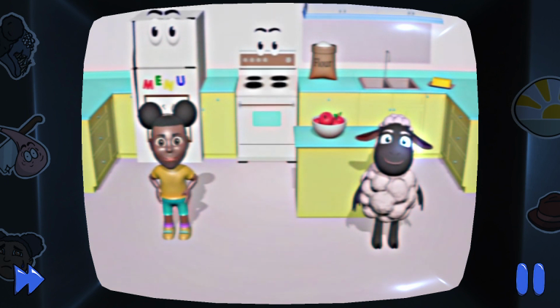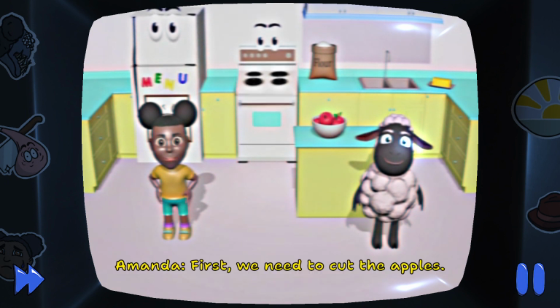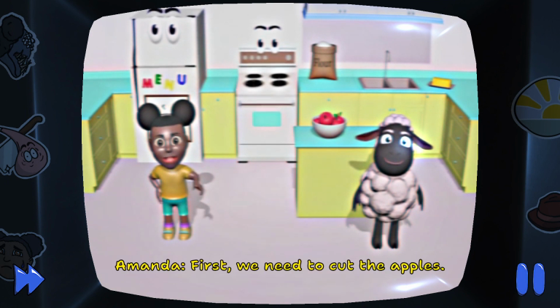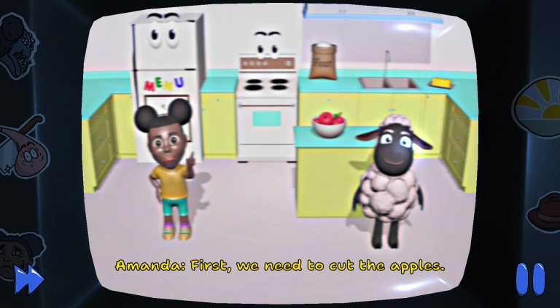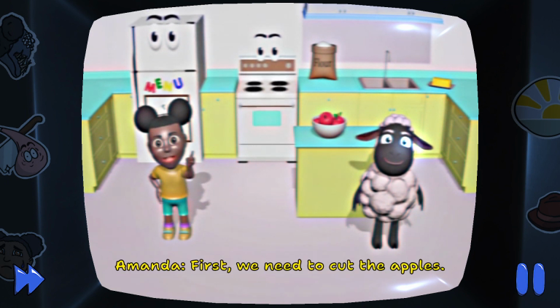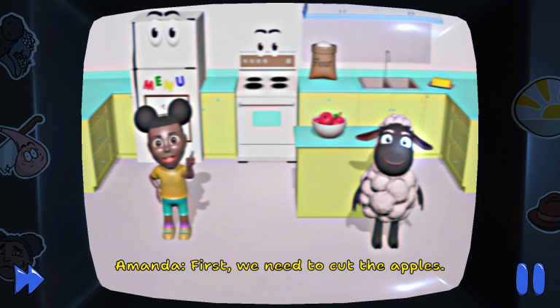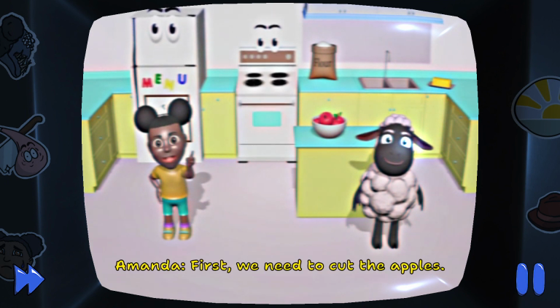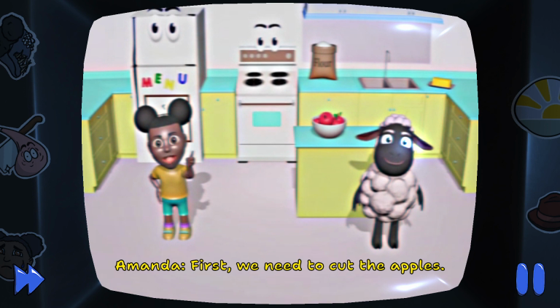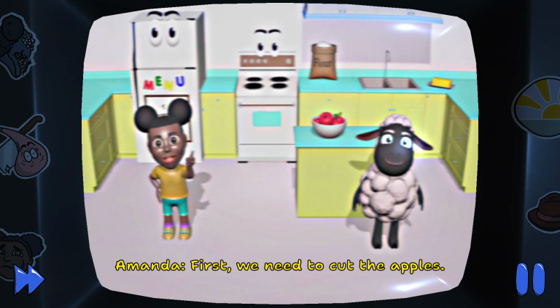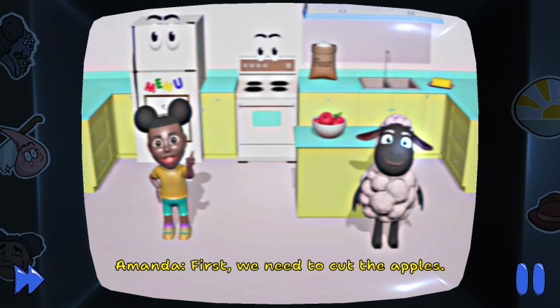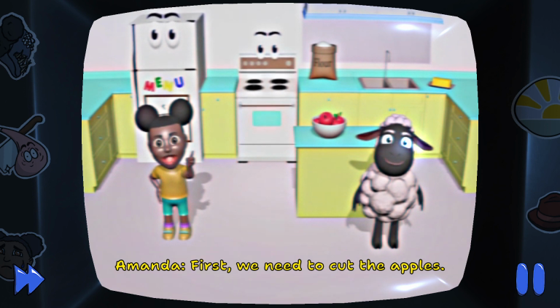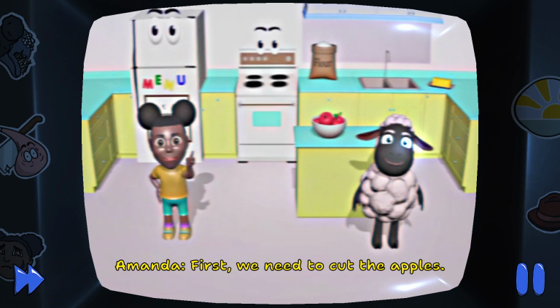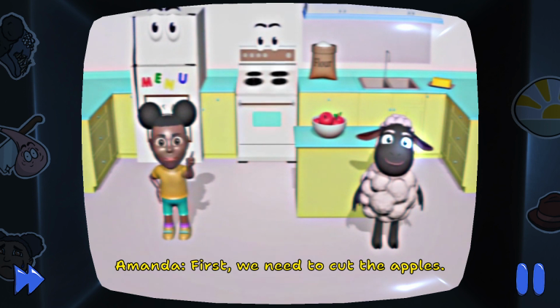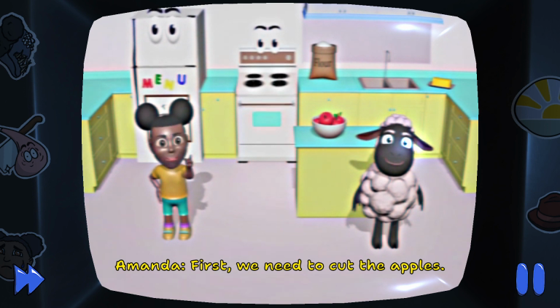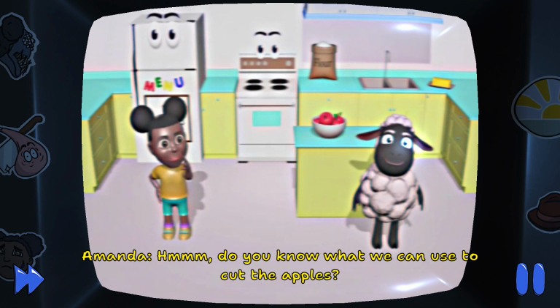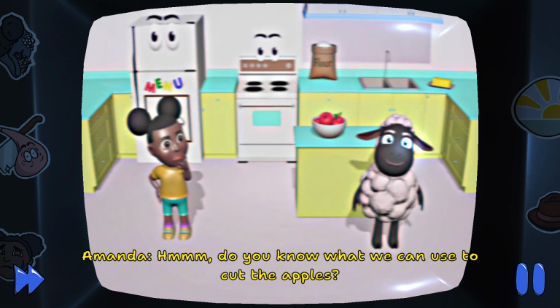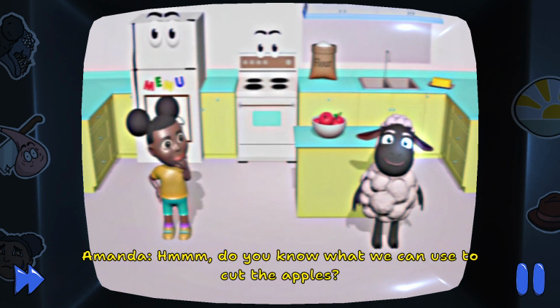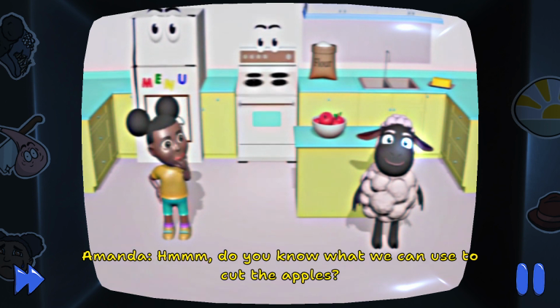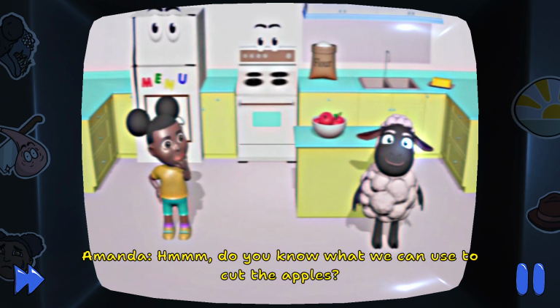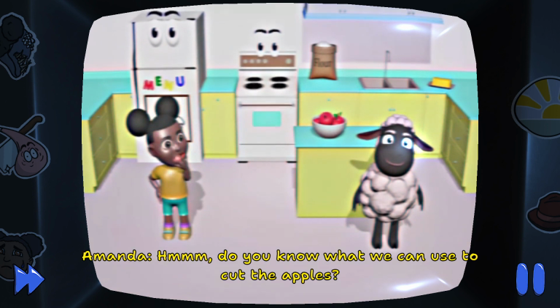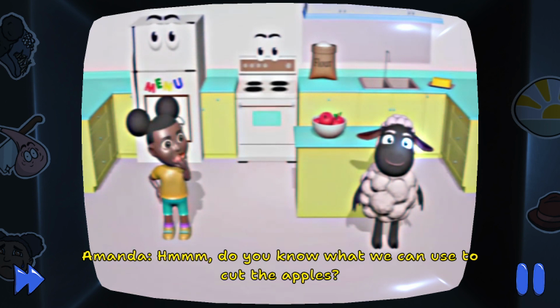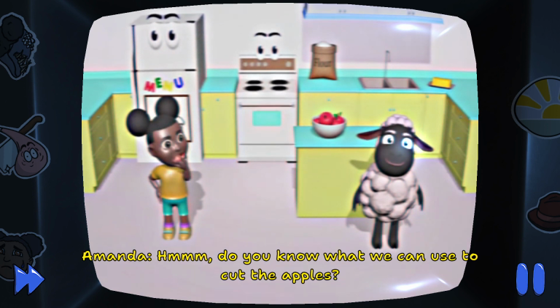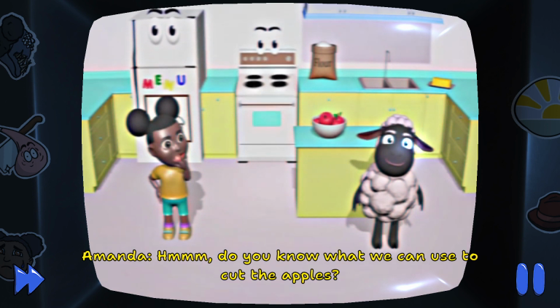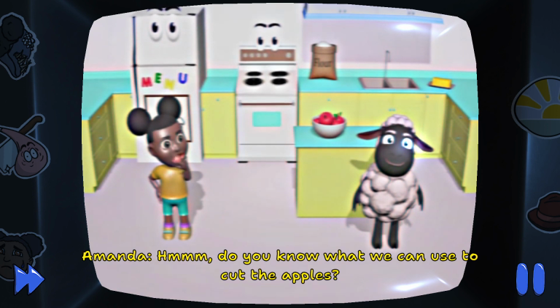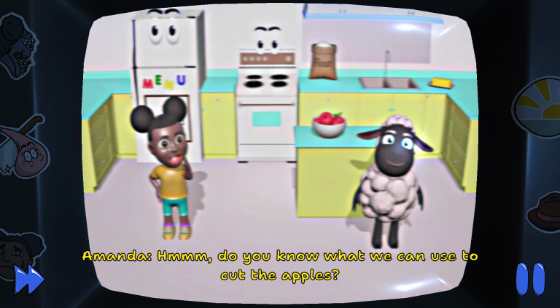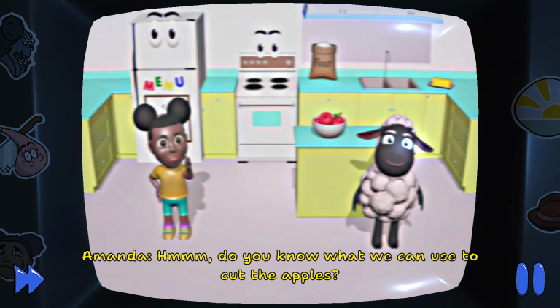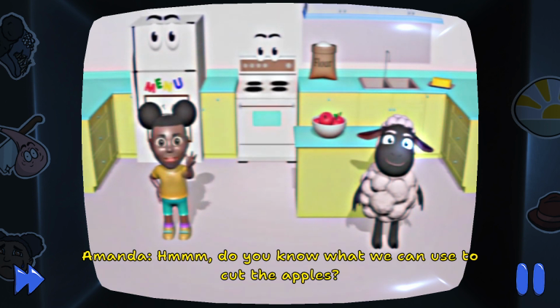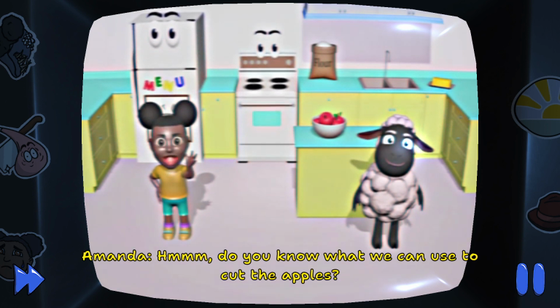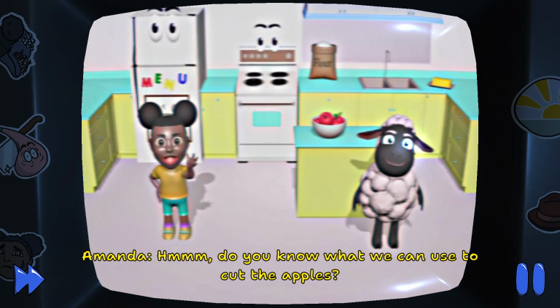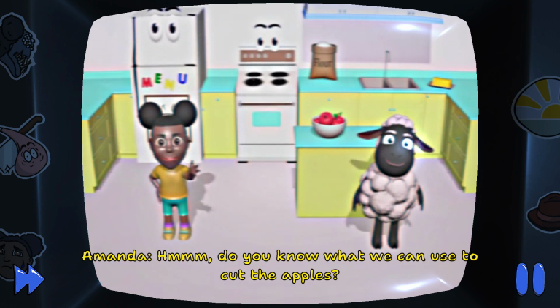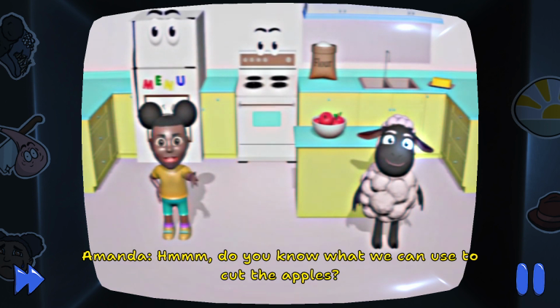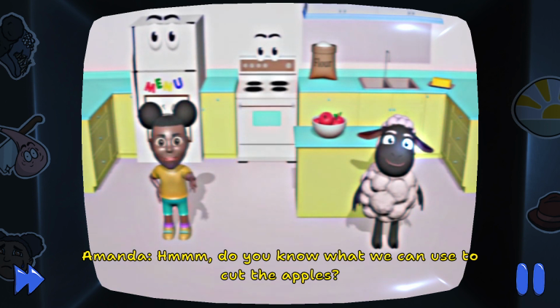First we need to cut the apples. Do you know what we can use to cut the apples?